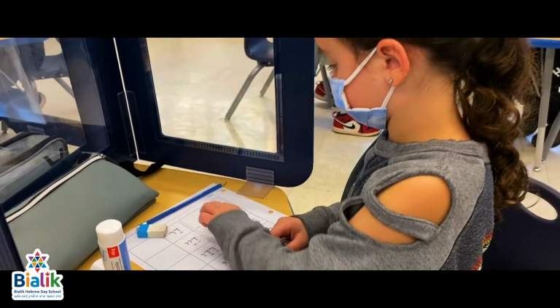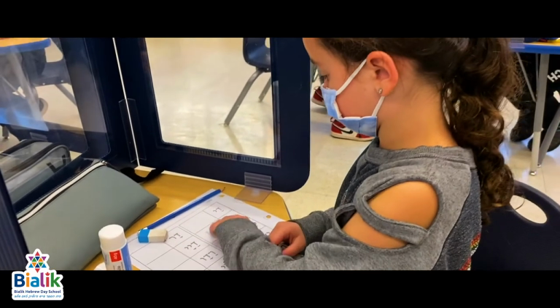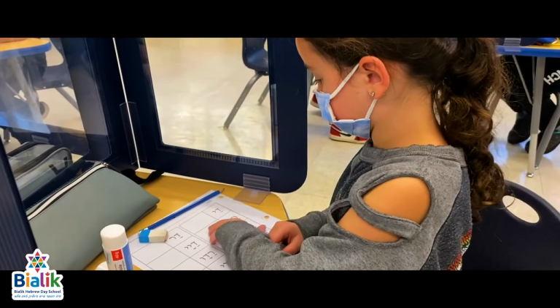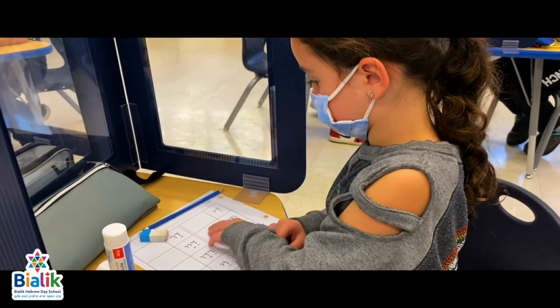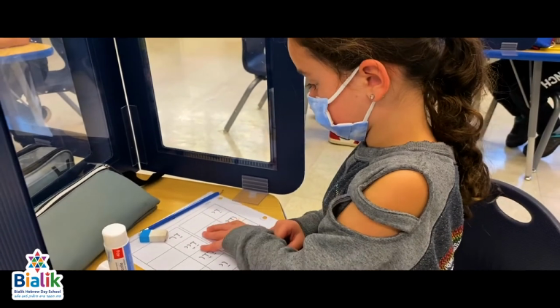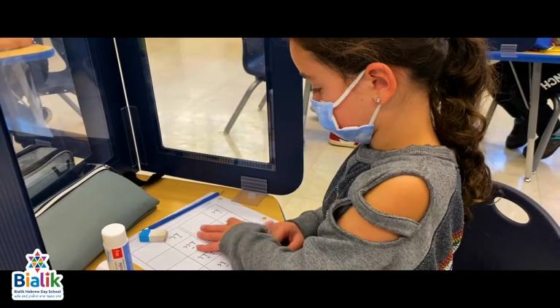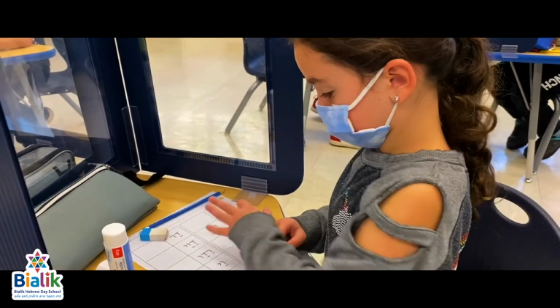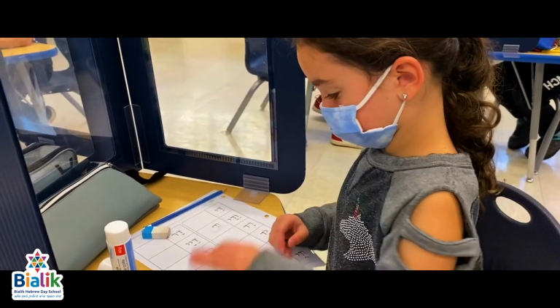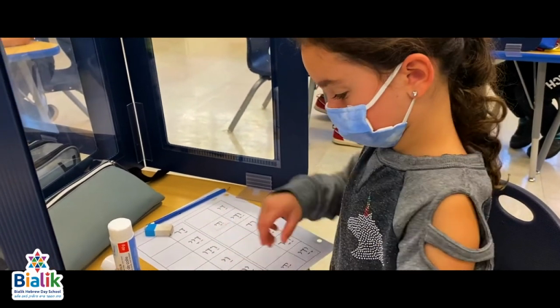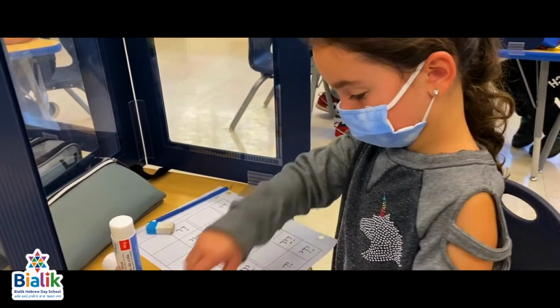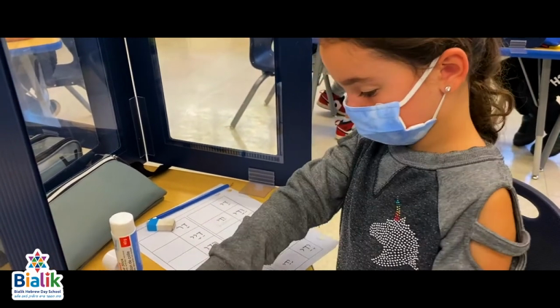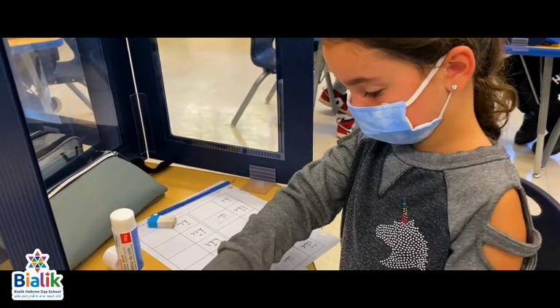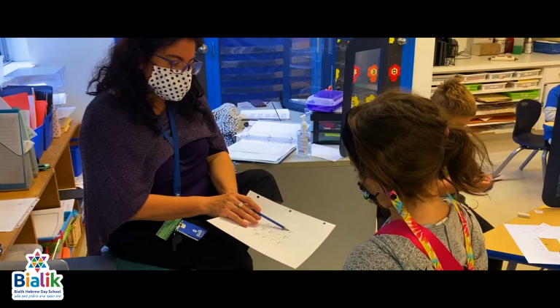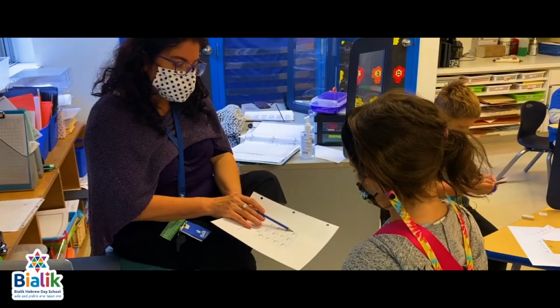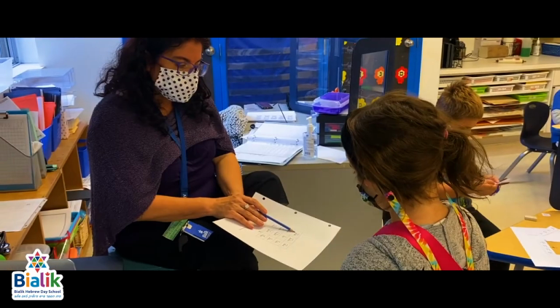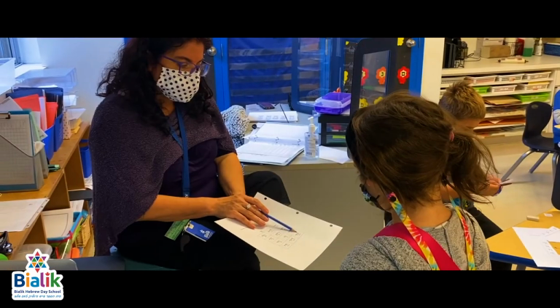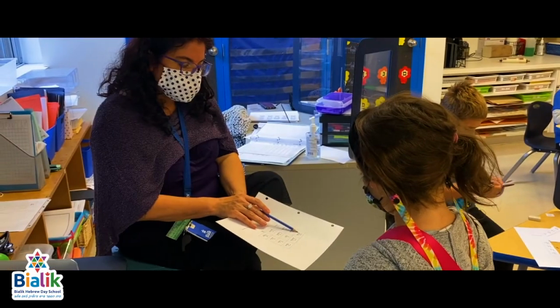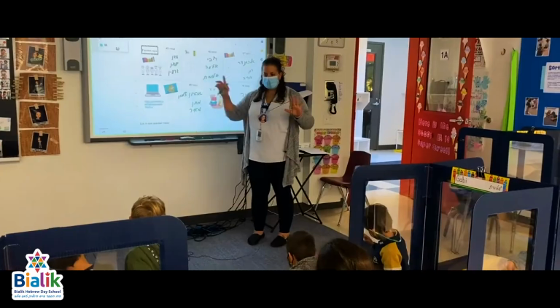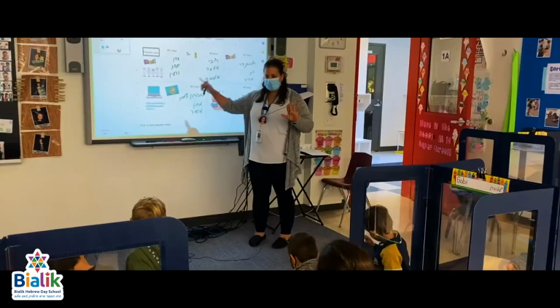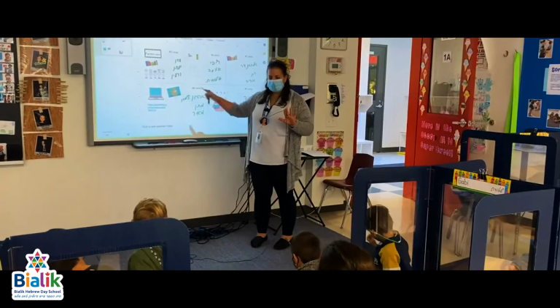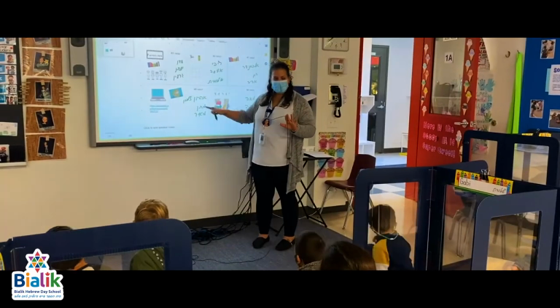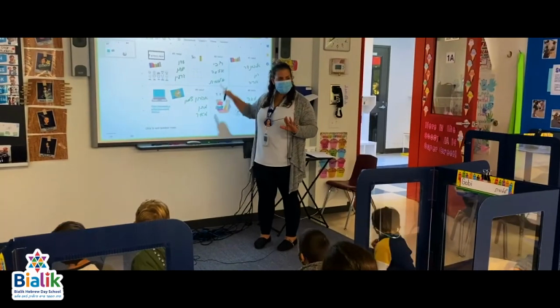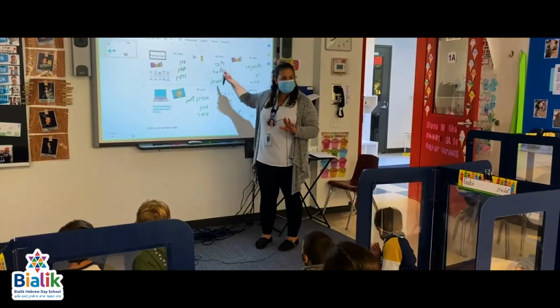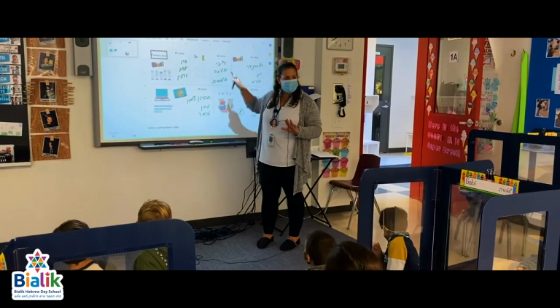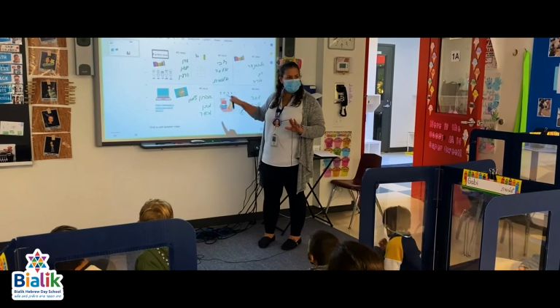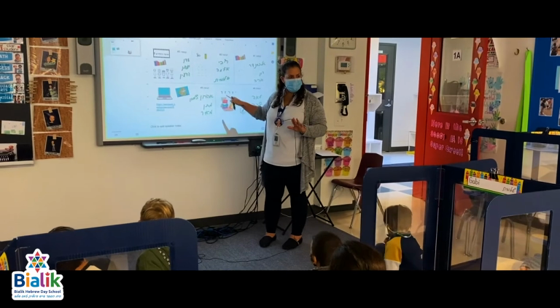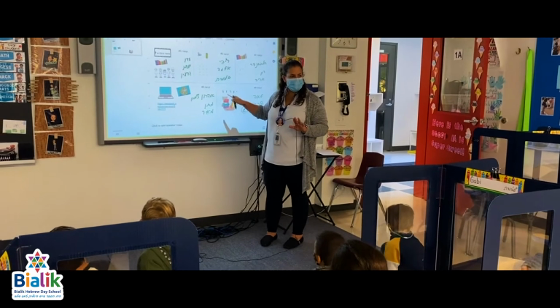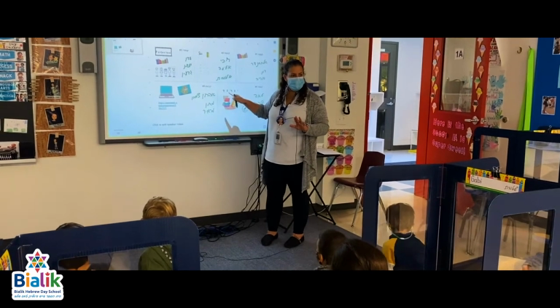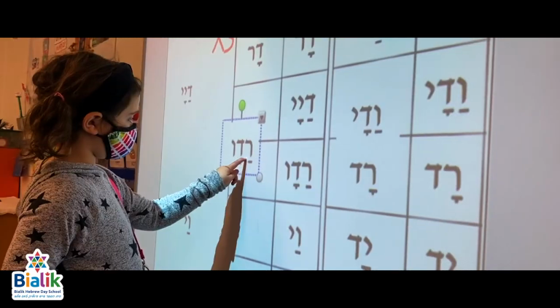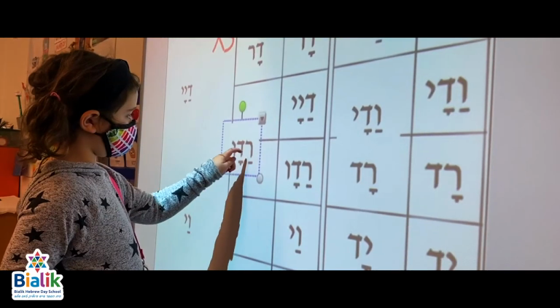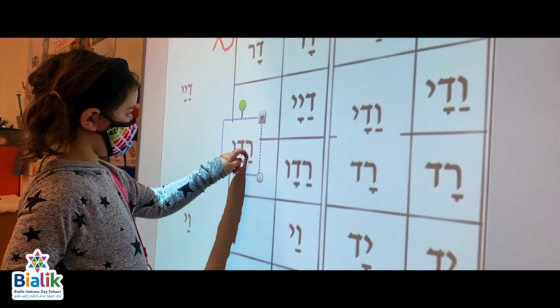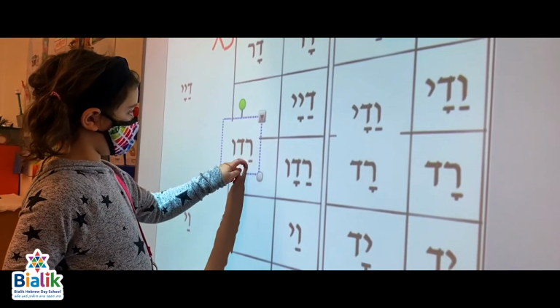Can you imagine? By spring of Grade 1, the children can read short stories and write simple sentences in Hebrew.